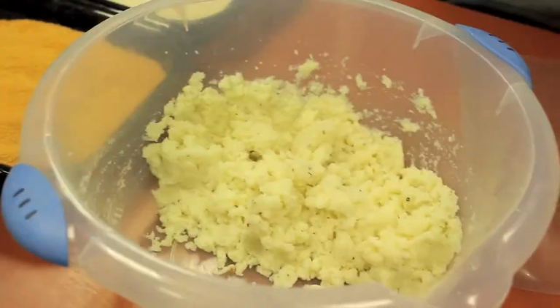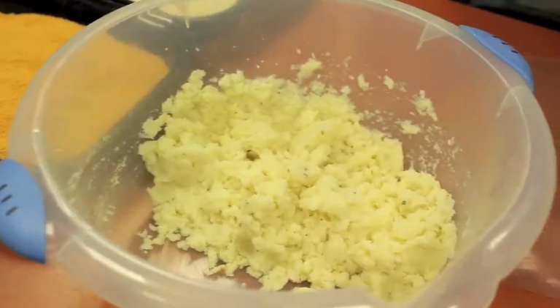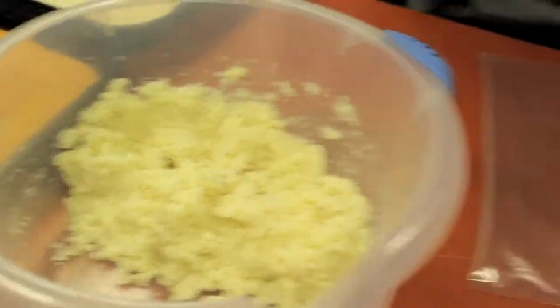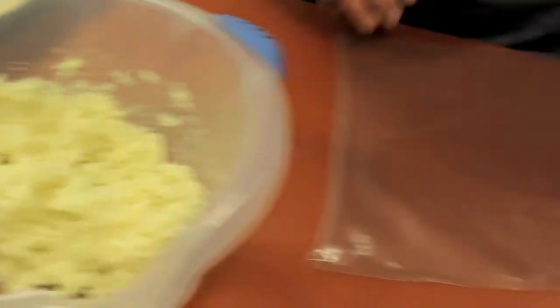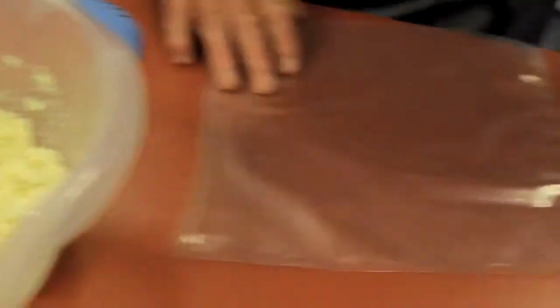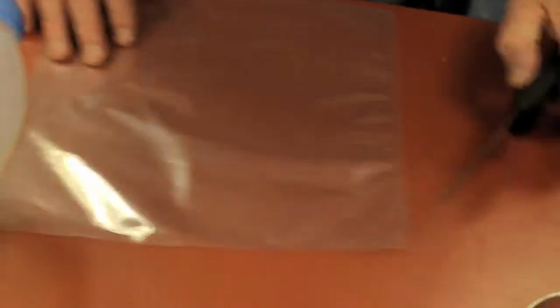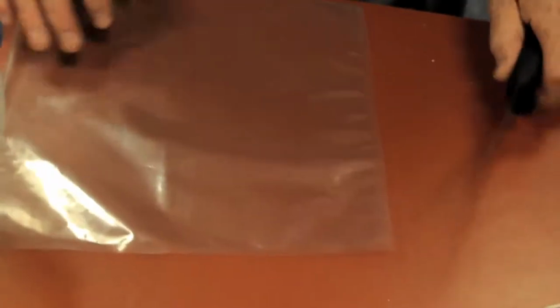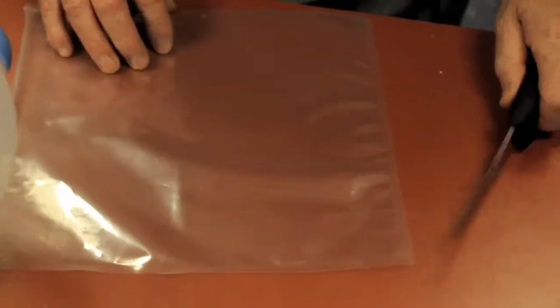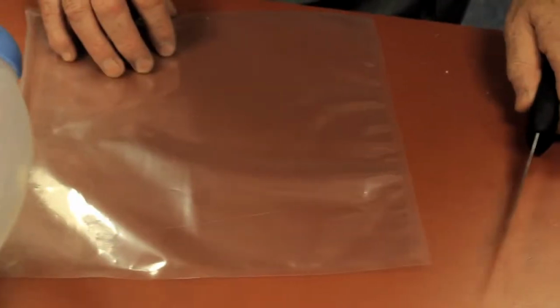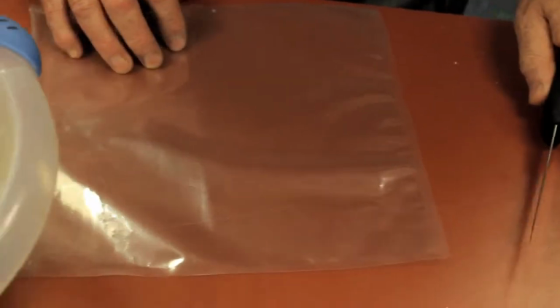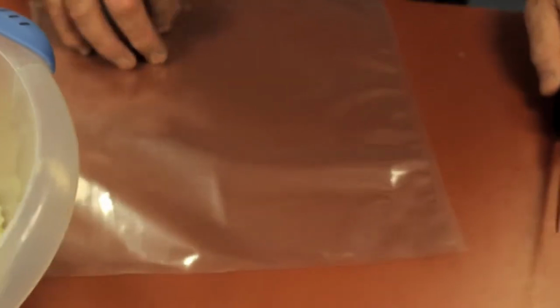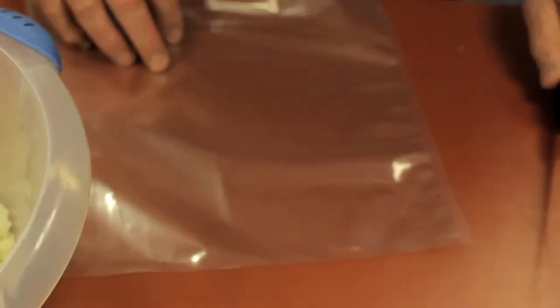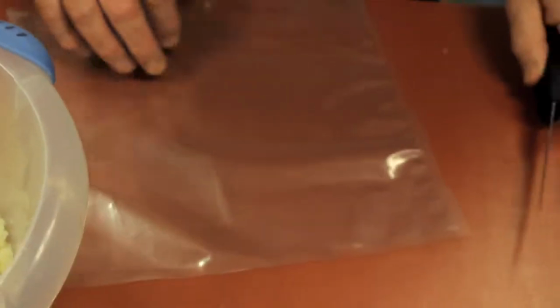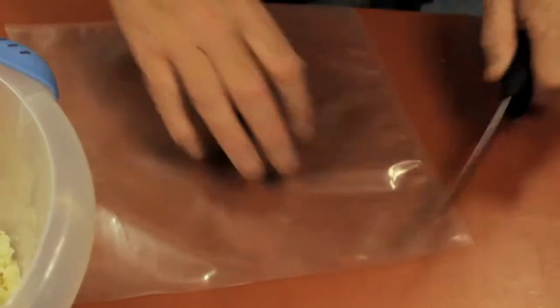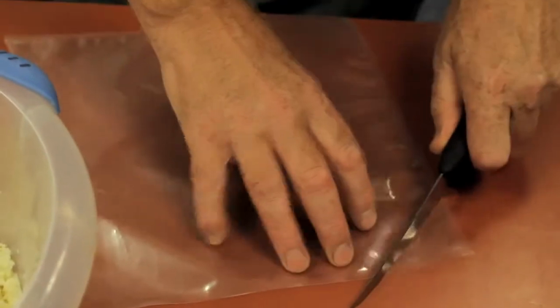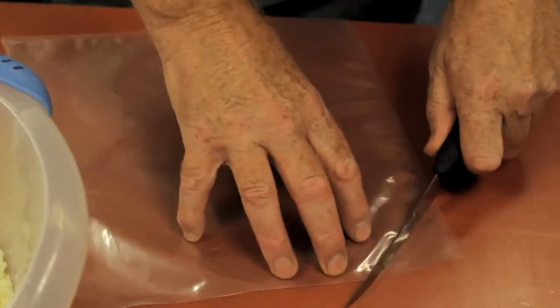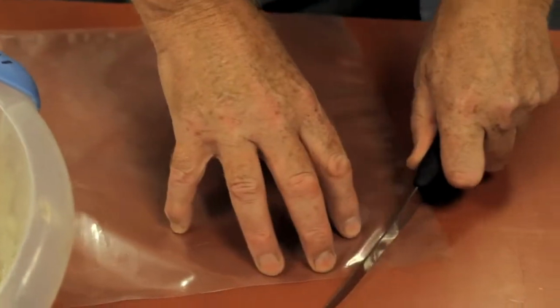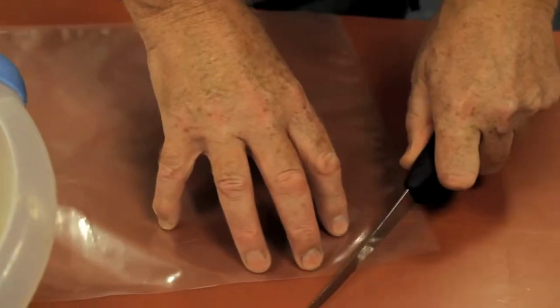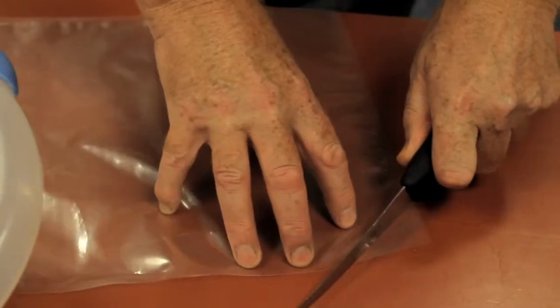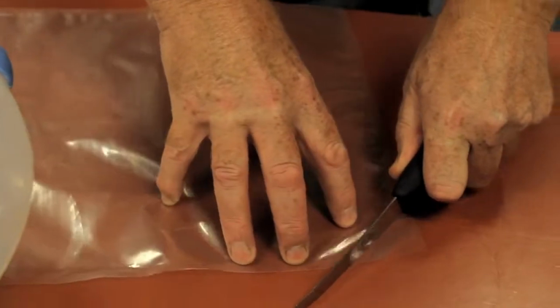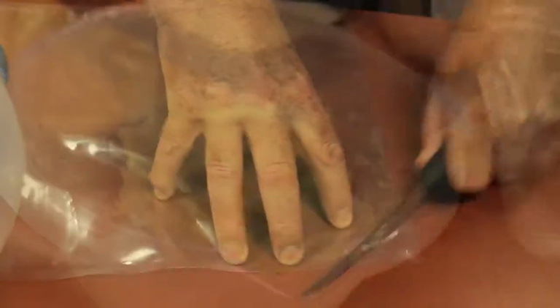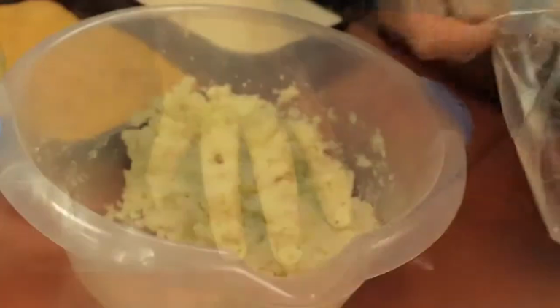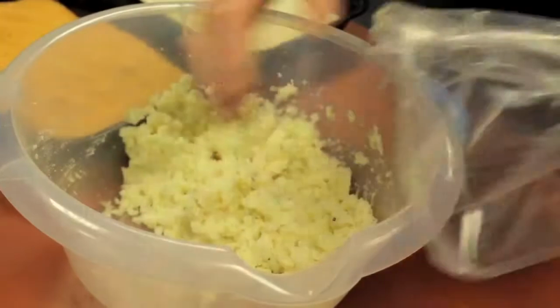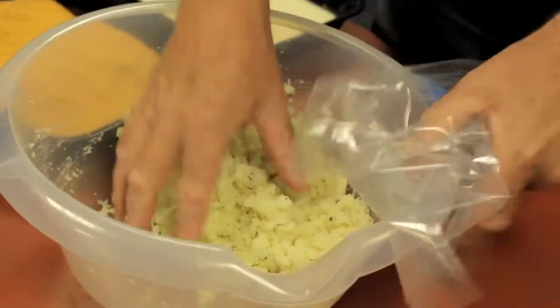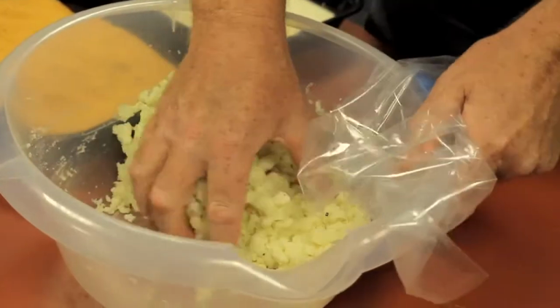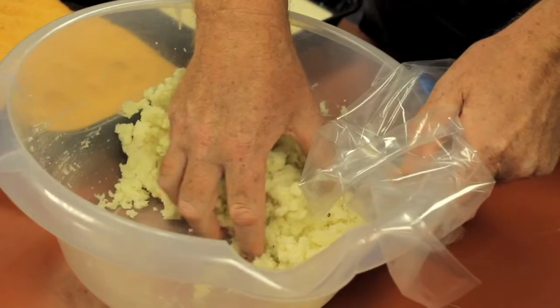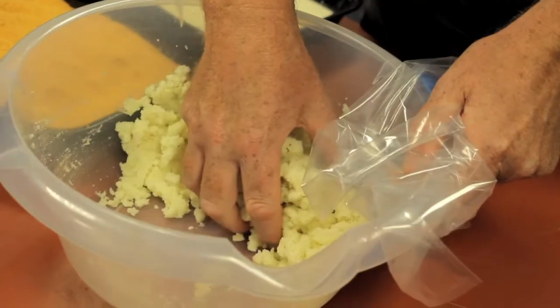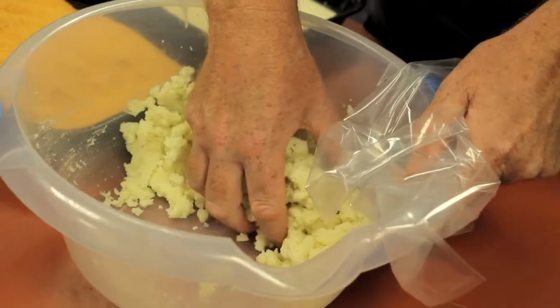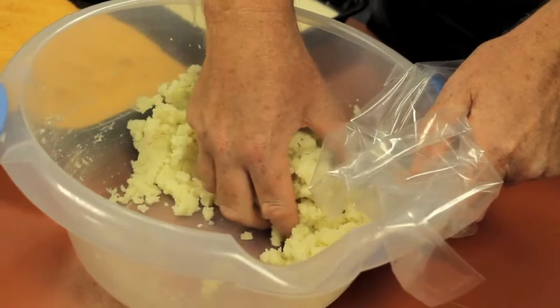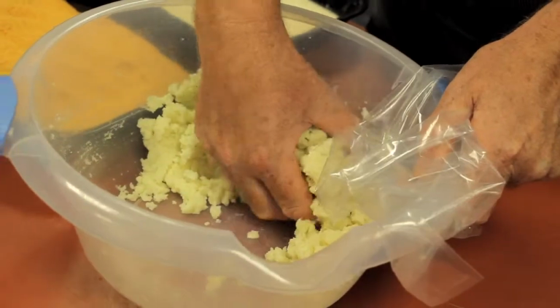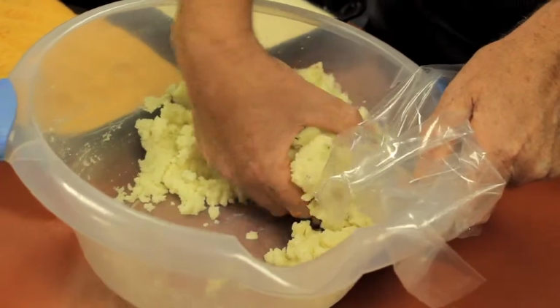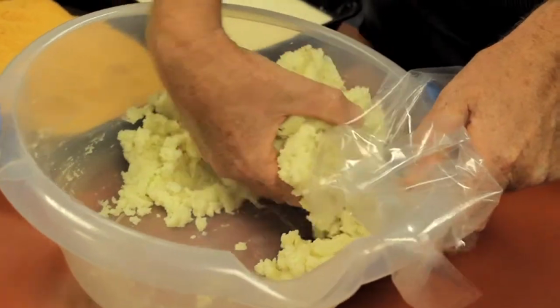If you haven't got a piping bag, a vacuum bag — just nick the corner off and you've got an instant piping bag.